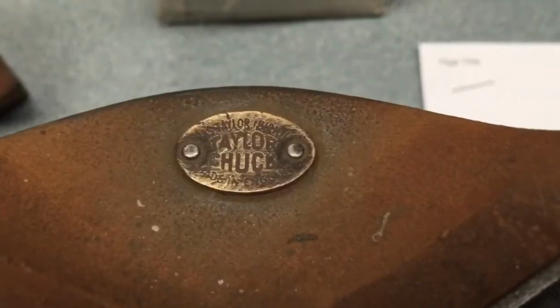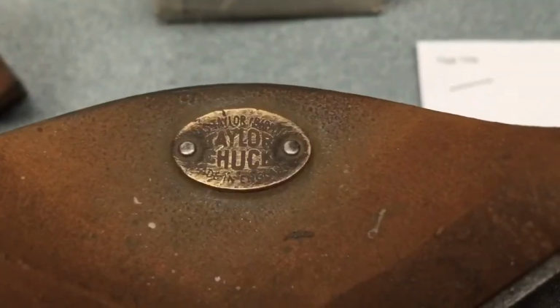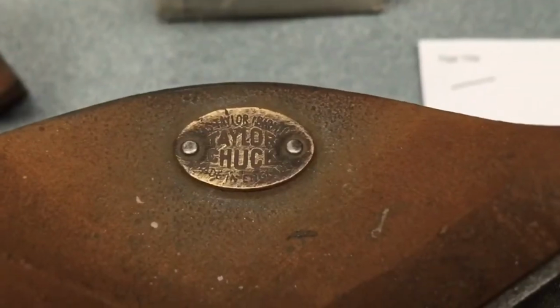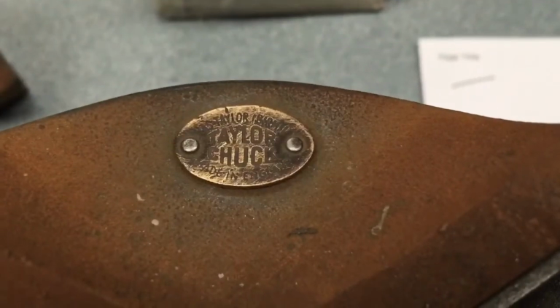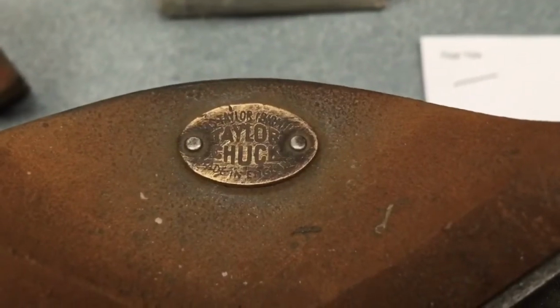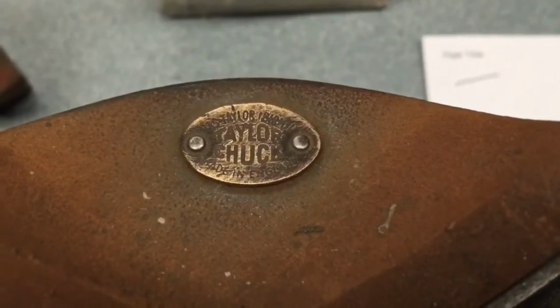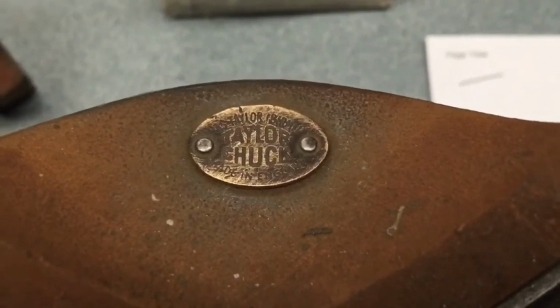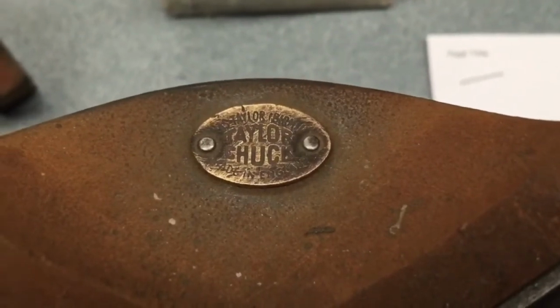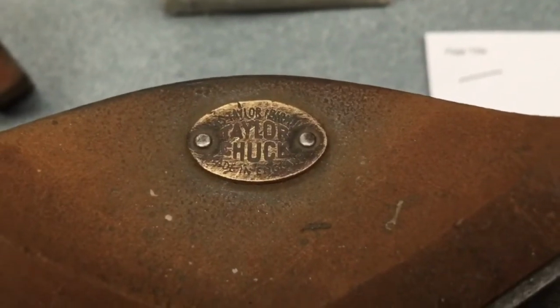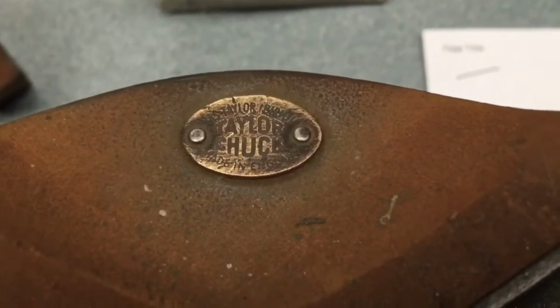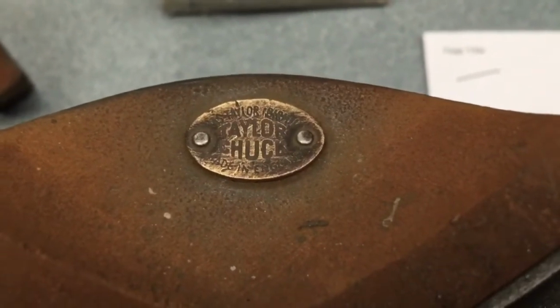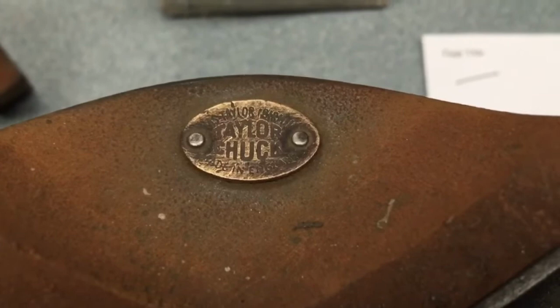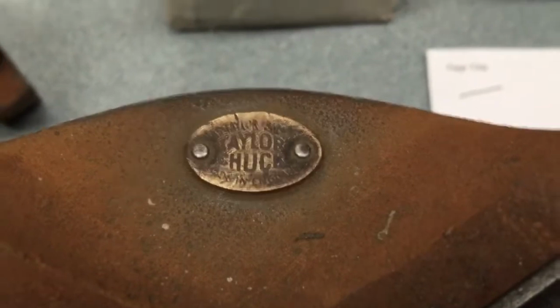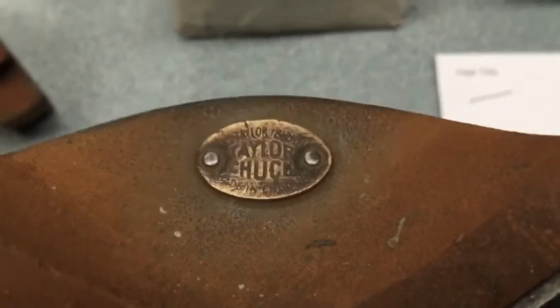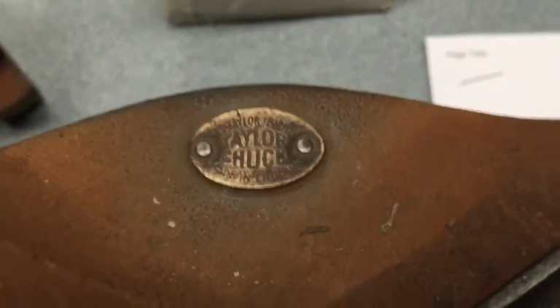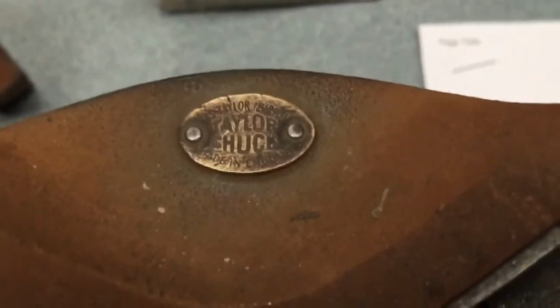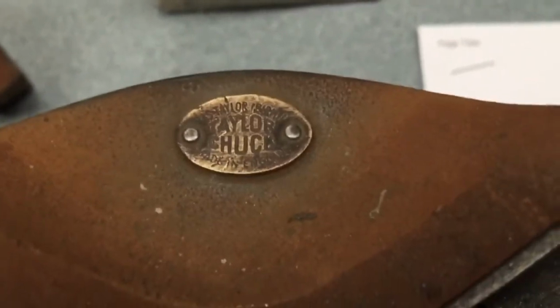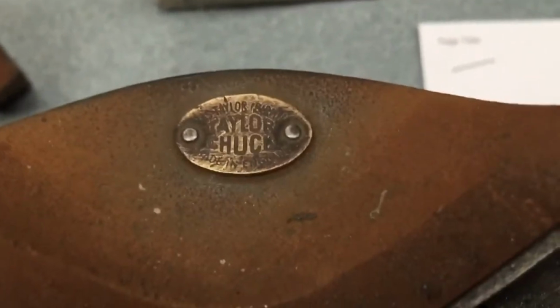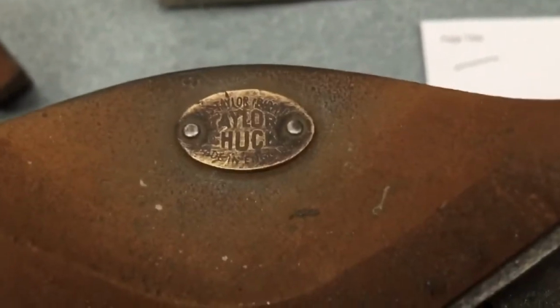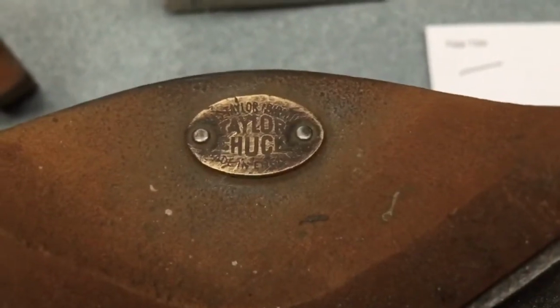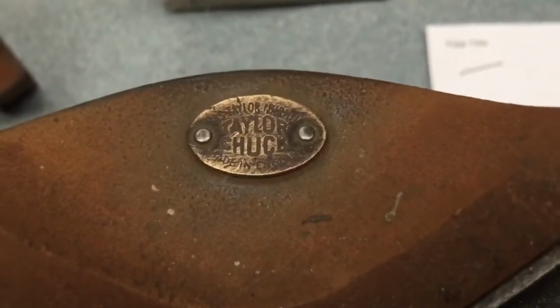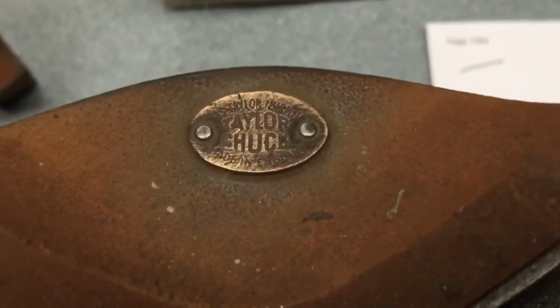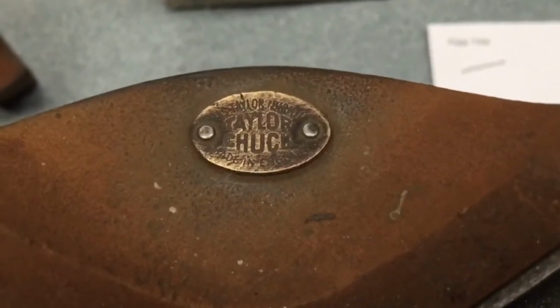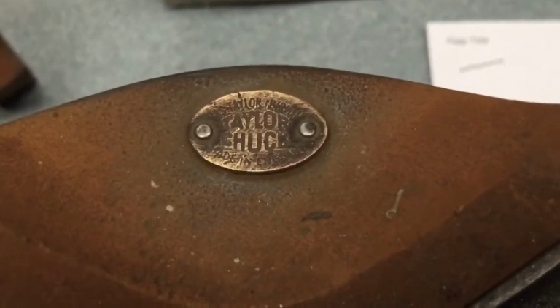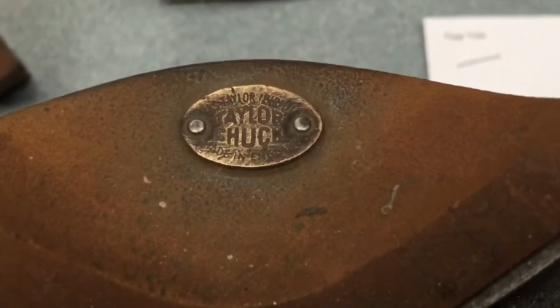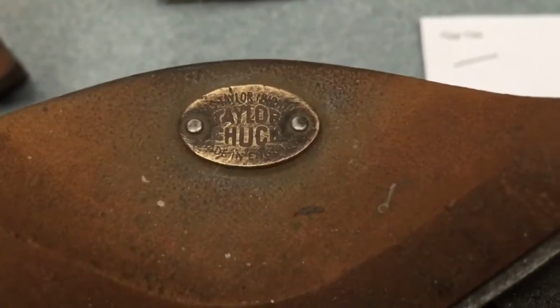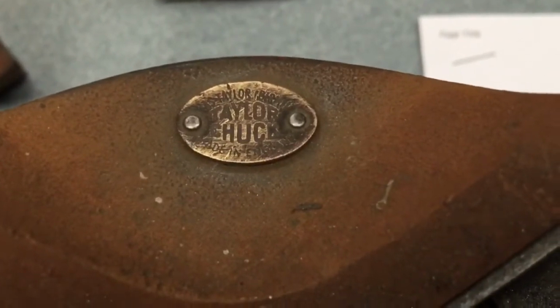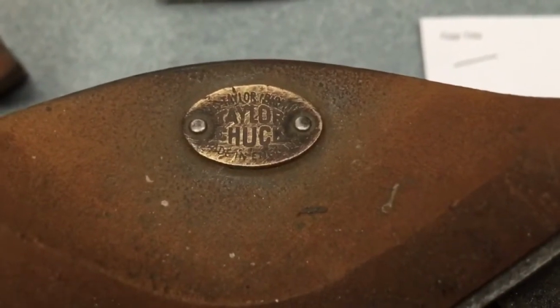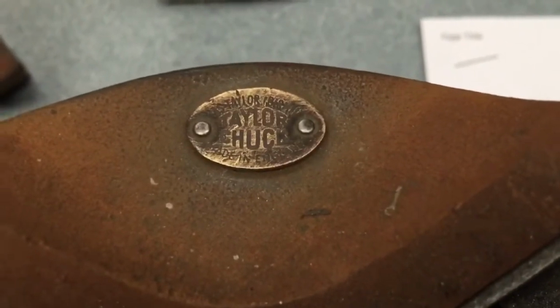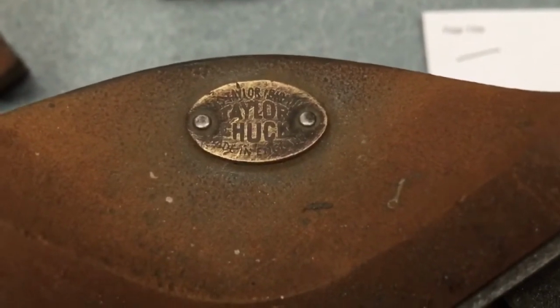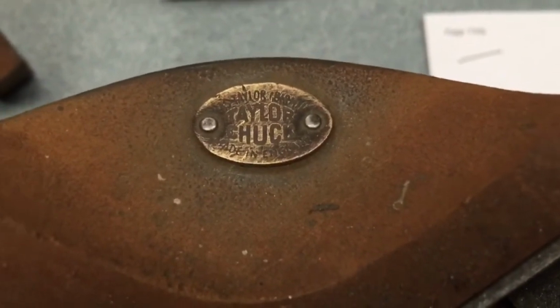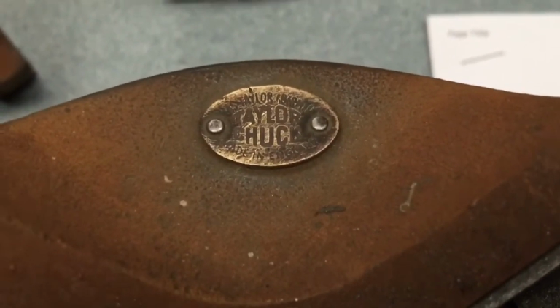G'day YouTube, Joby from OZ. So here's something you might not have seen before — this is a tailor chuck.